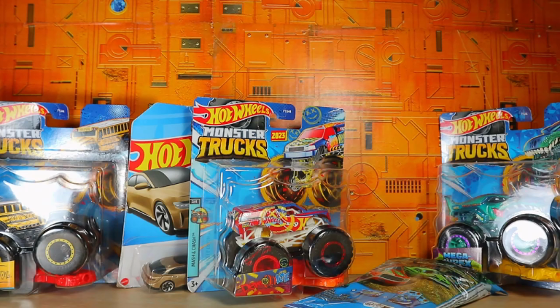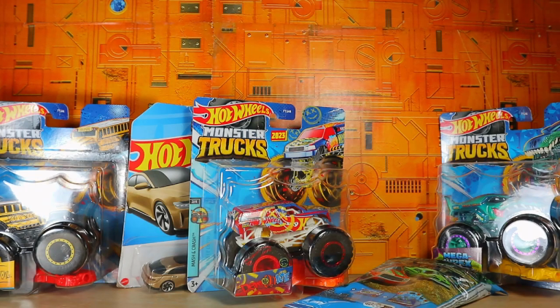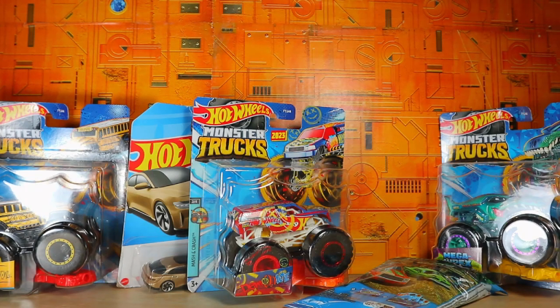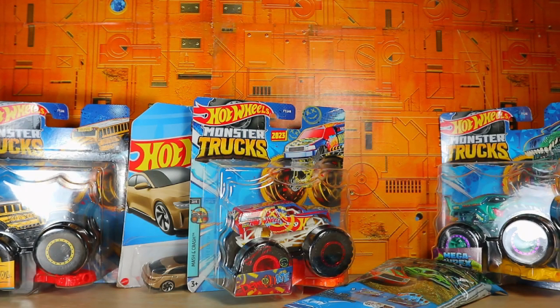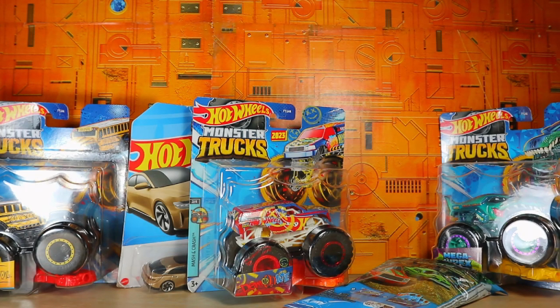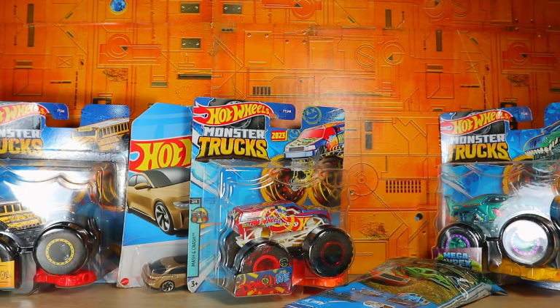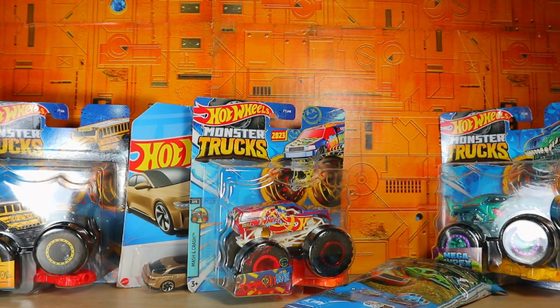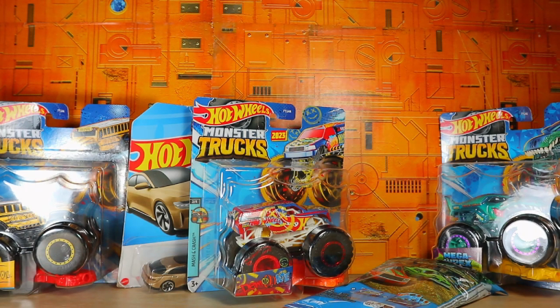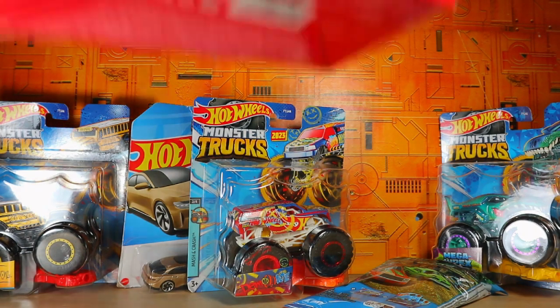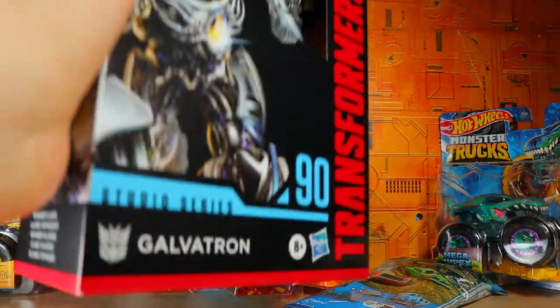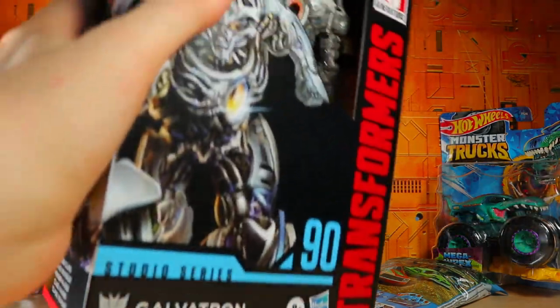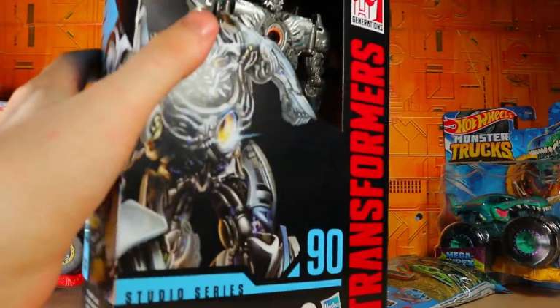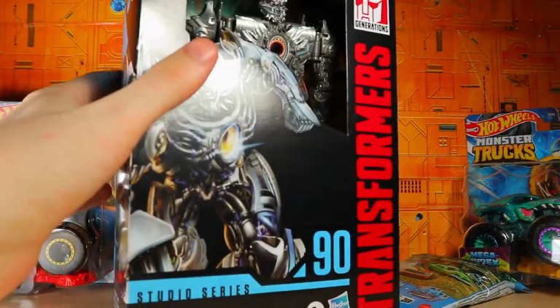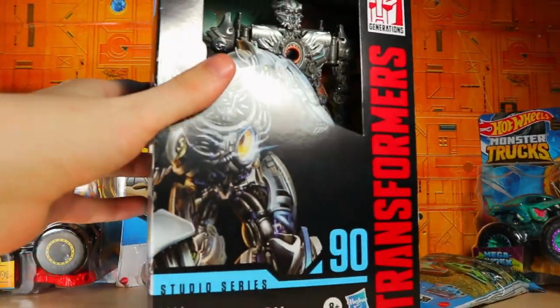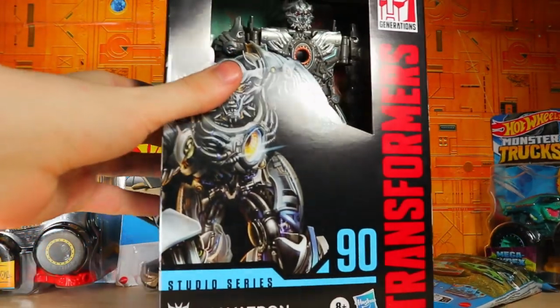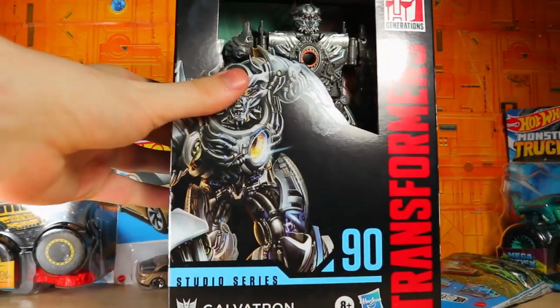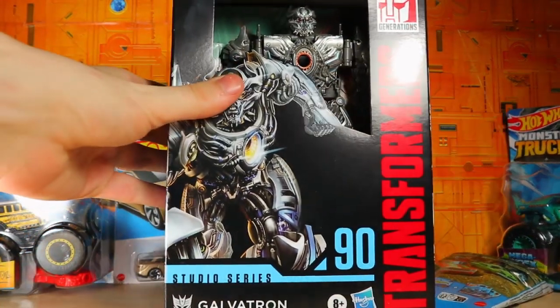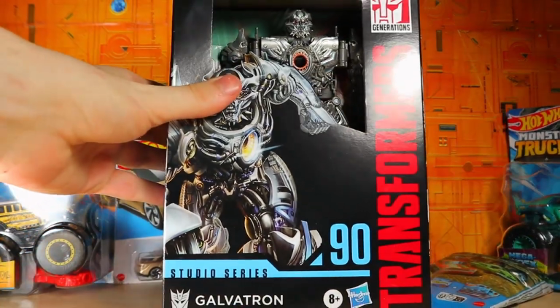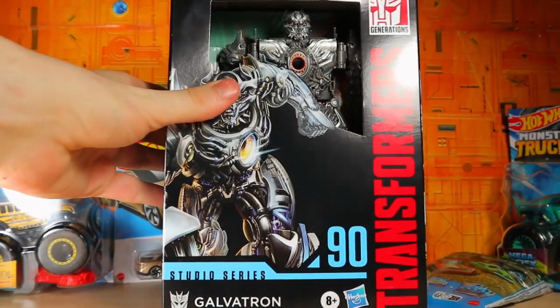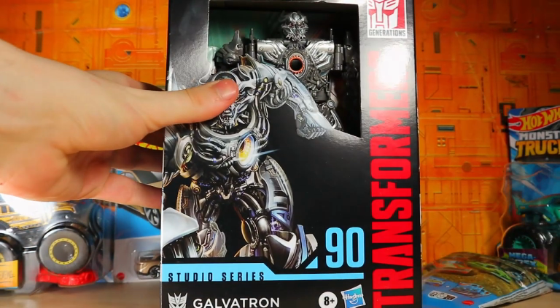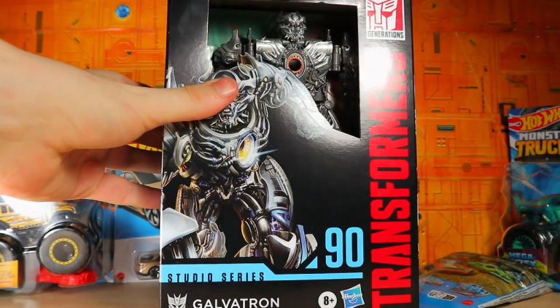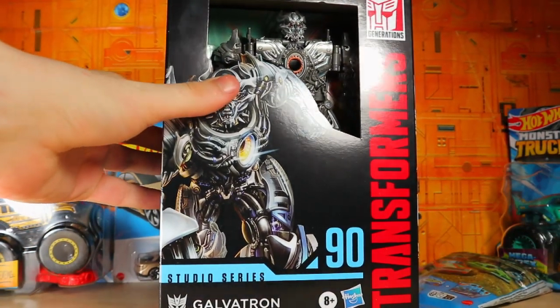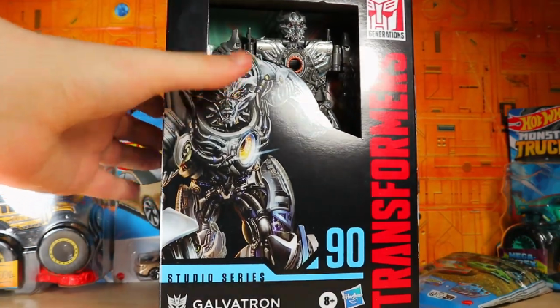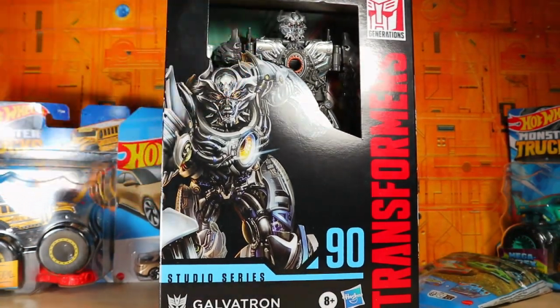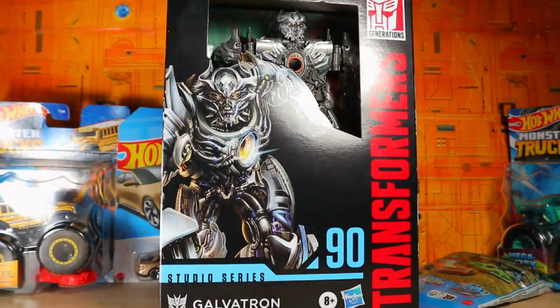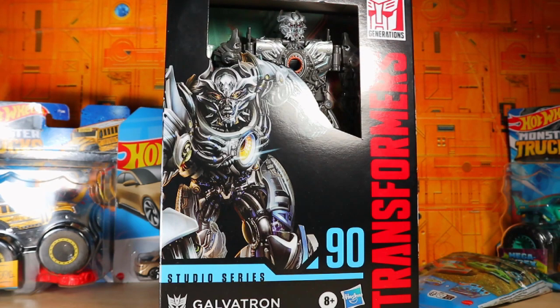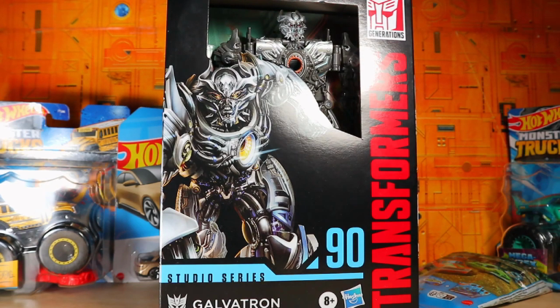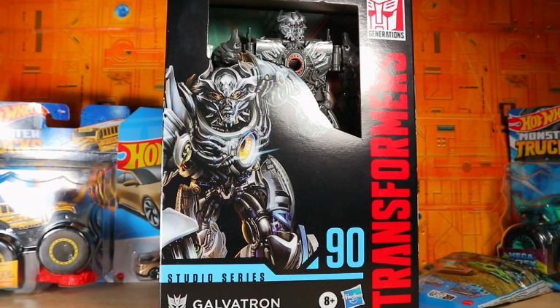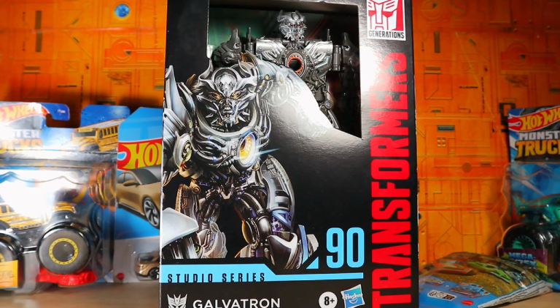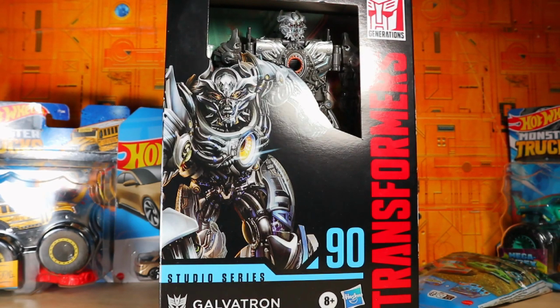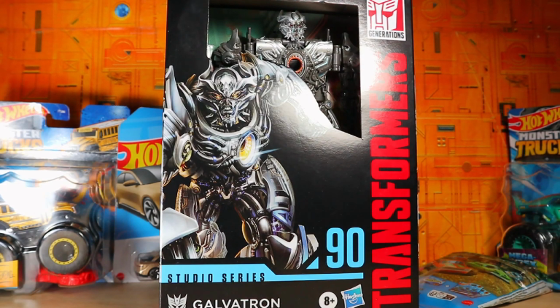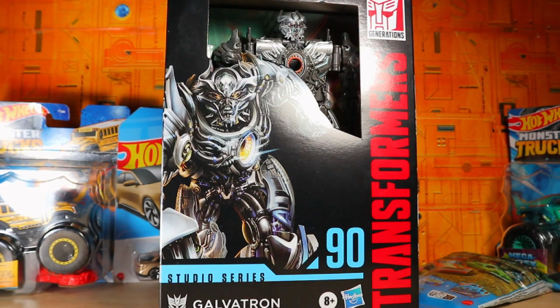For Transformers, I decided to get Galvatron. He's been out for a while, but I finally decided to pick it up, so why not?